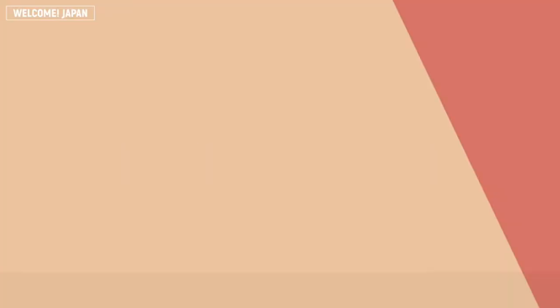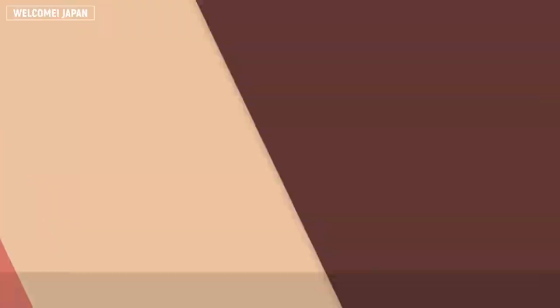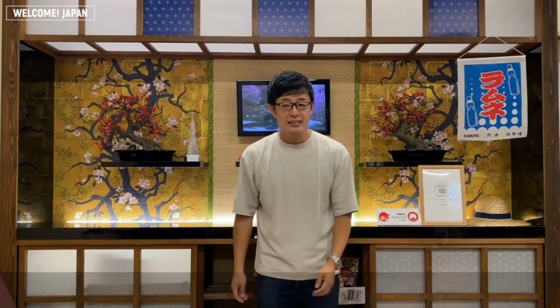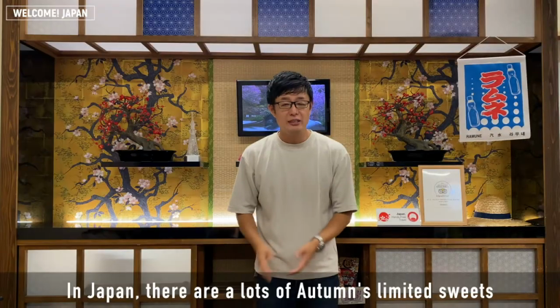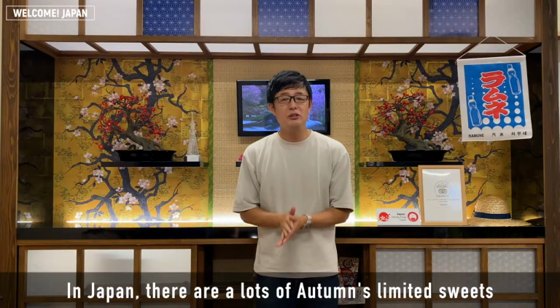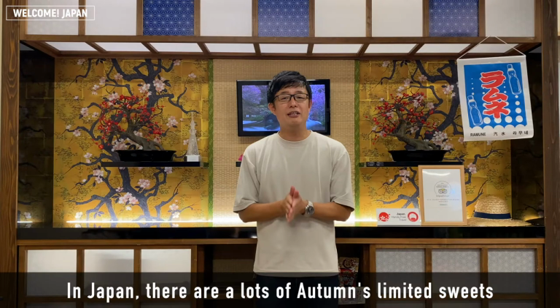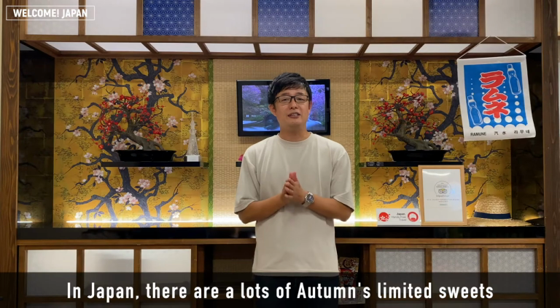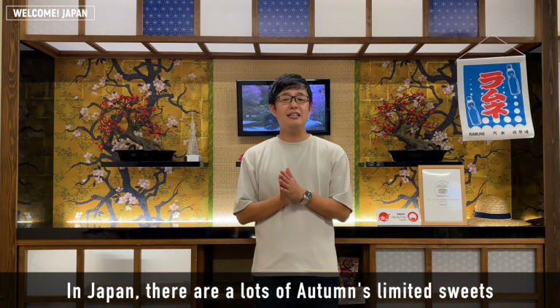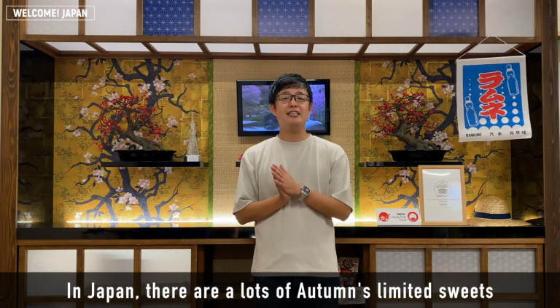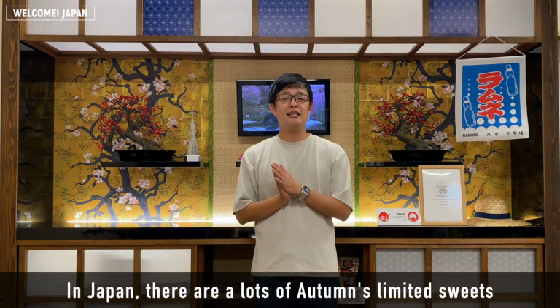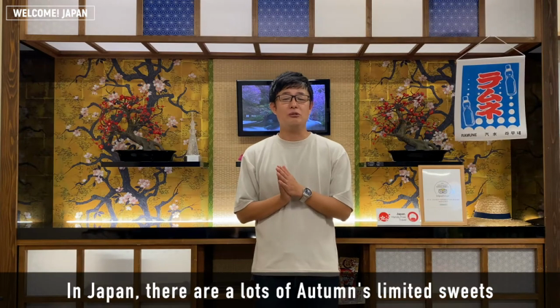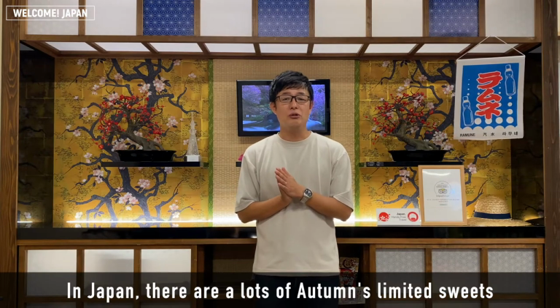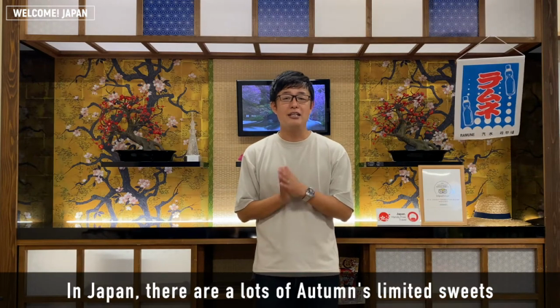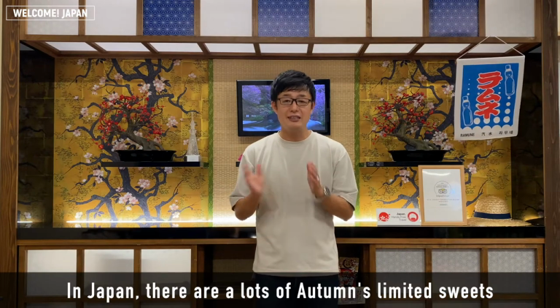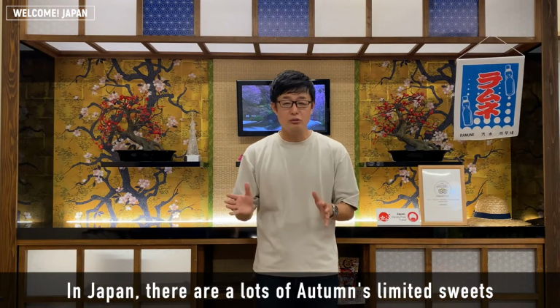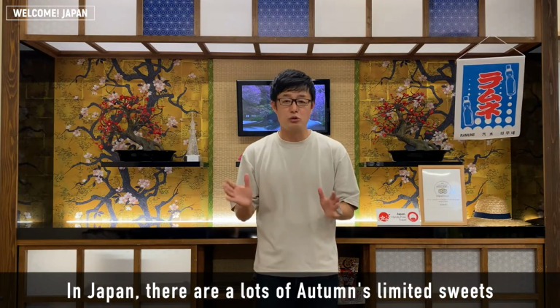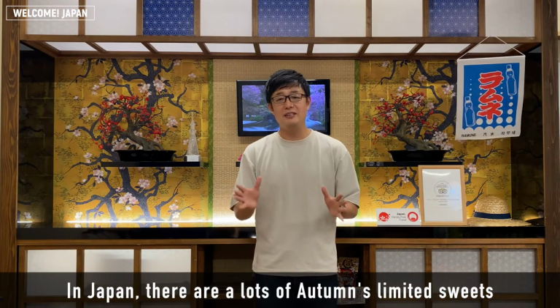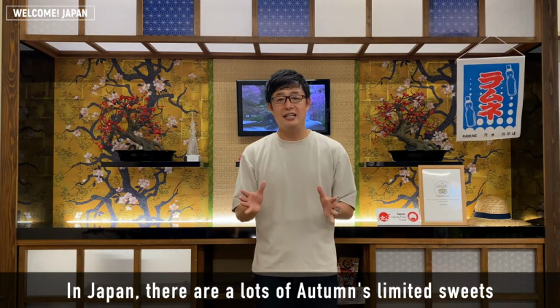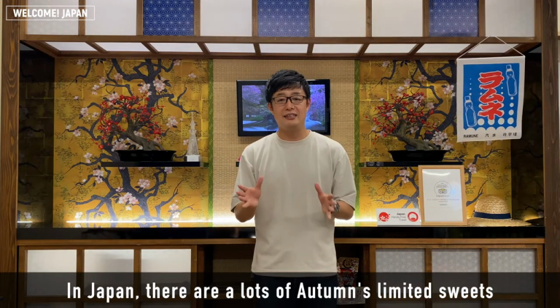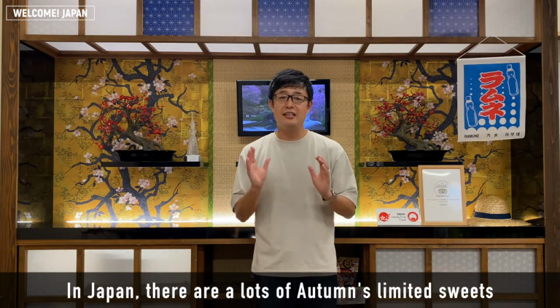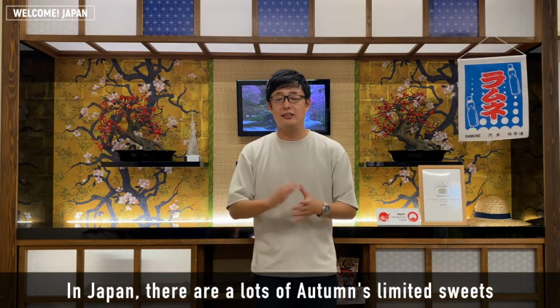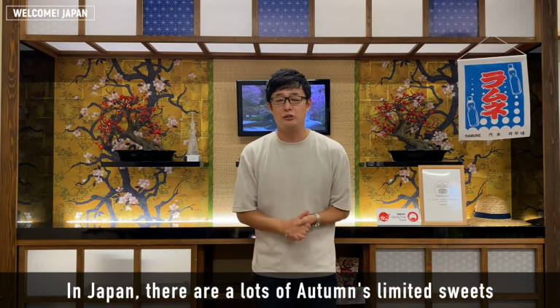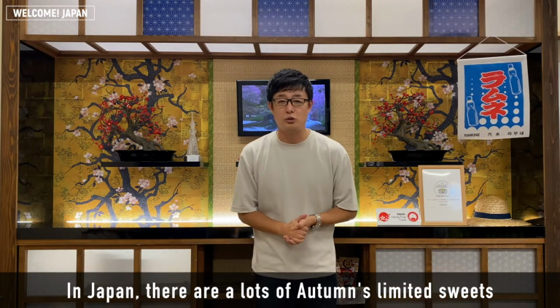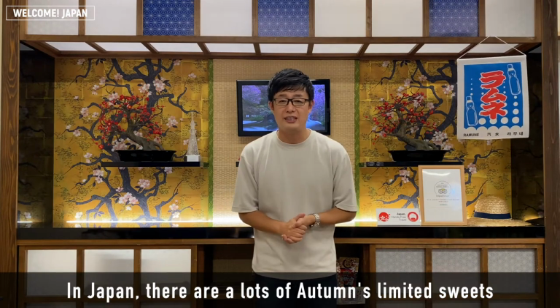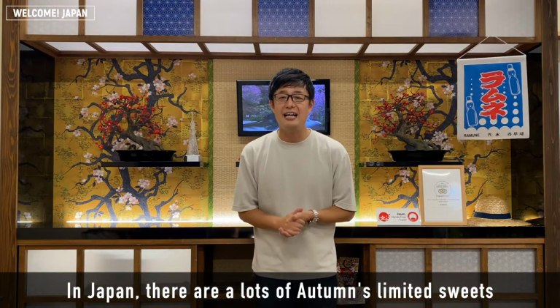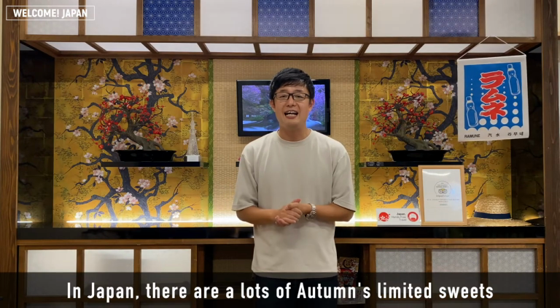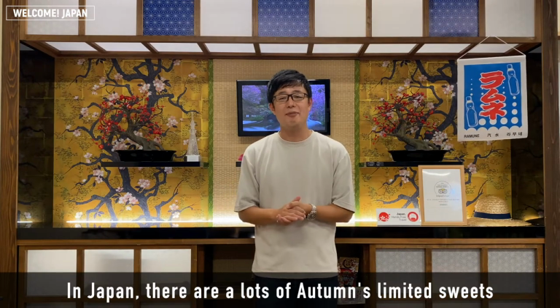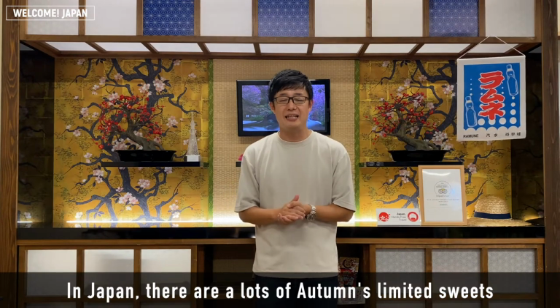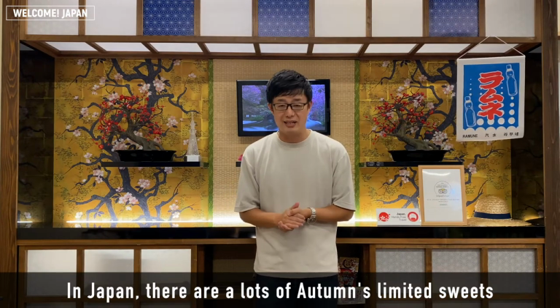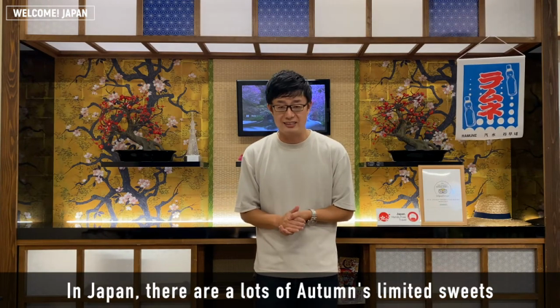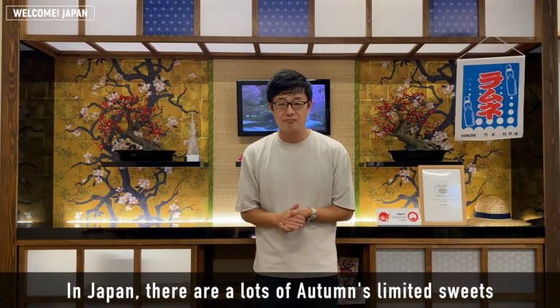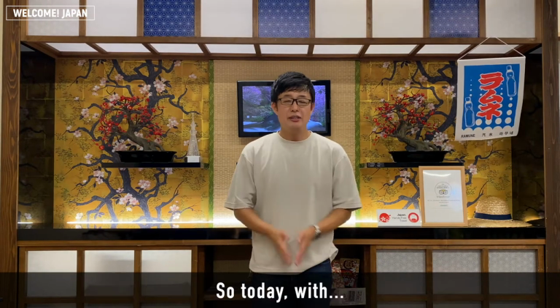In Japan, there are a lot of different products that are available to you. Today,